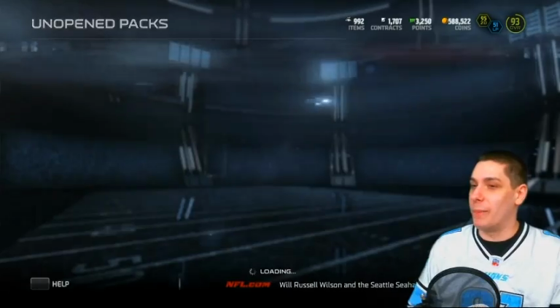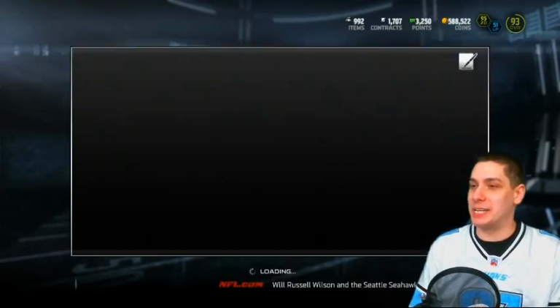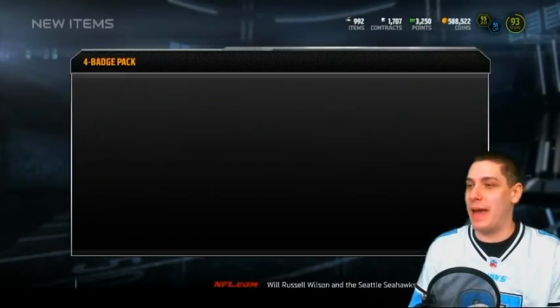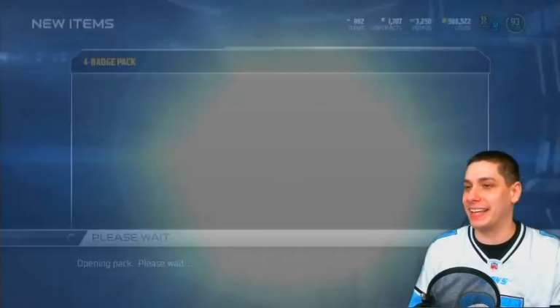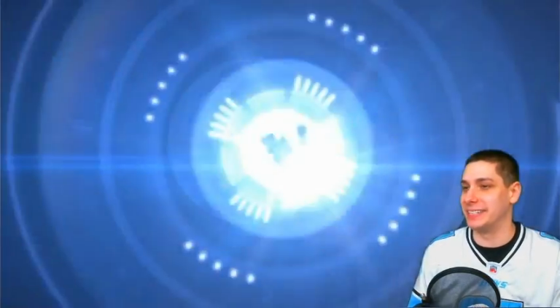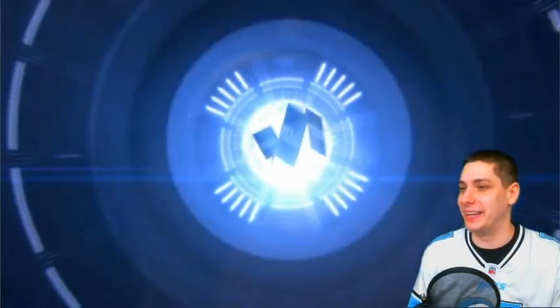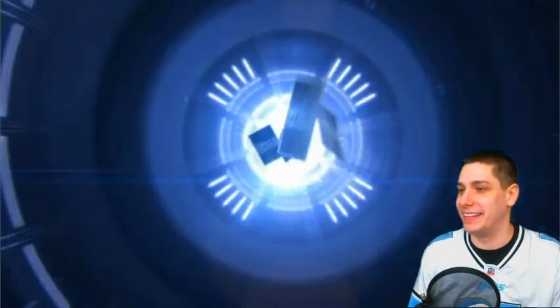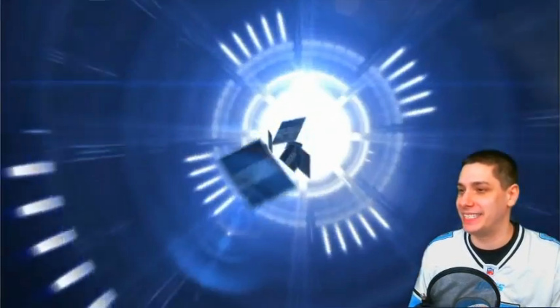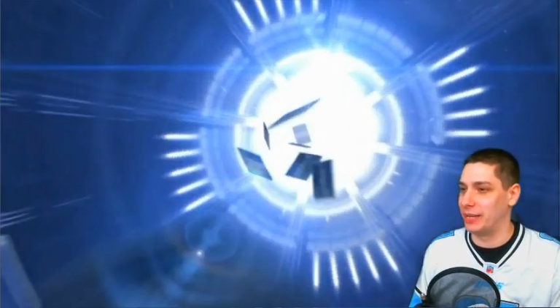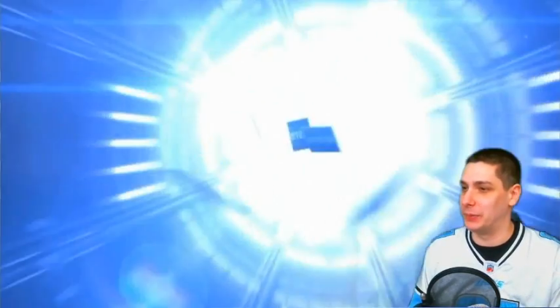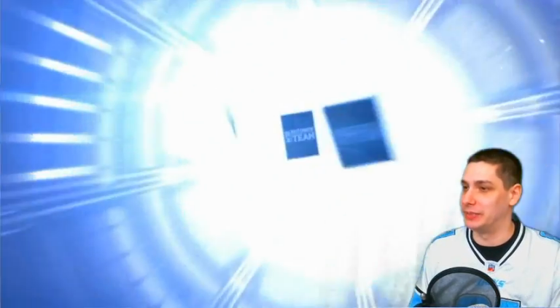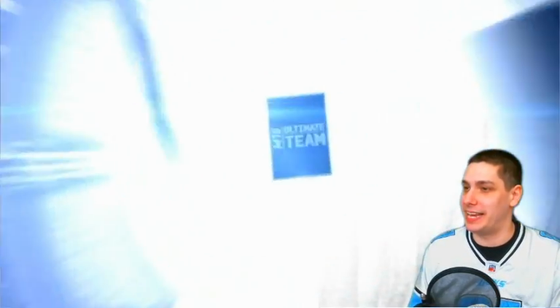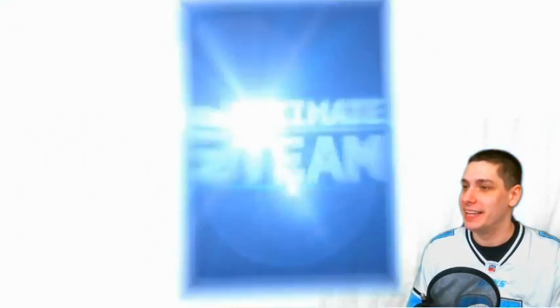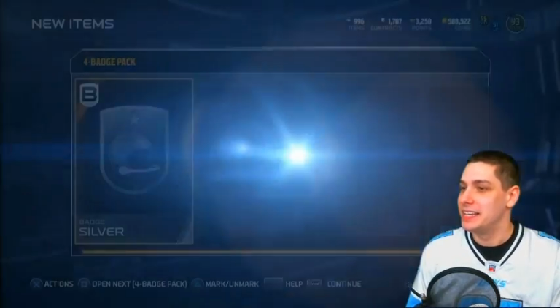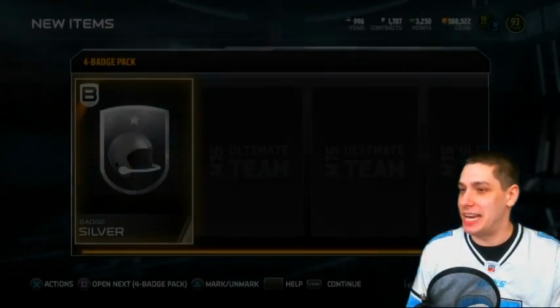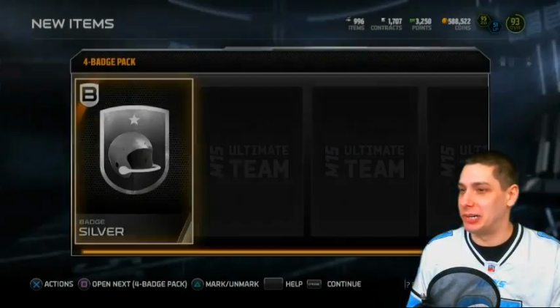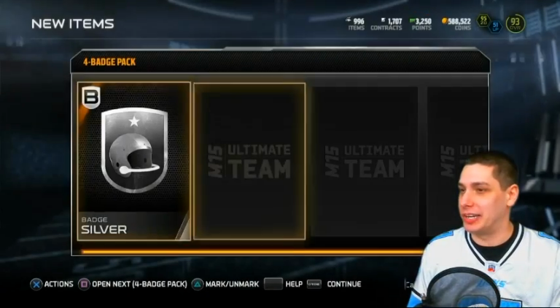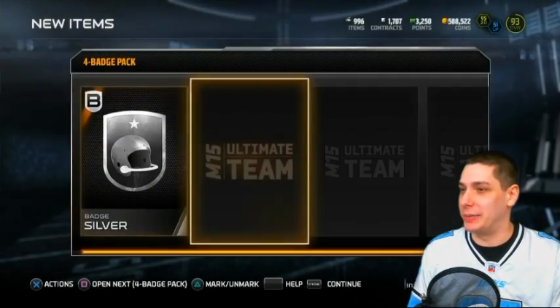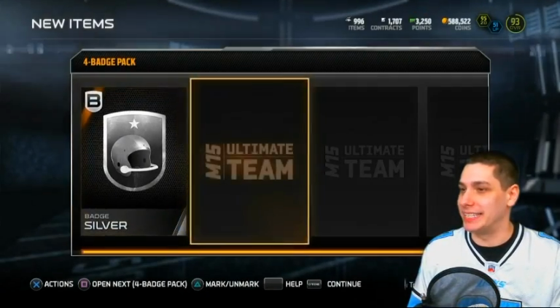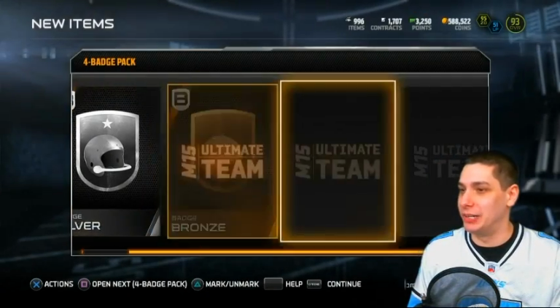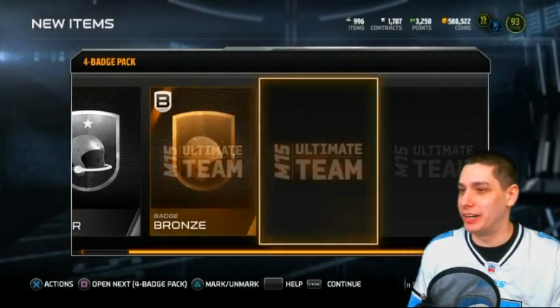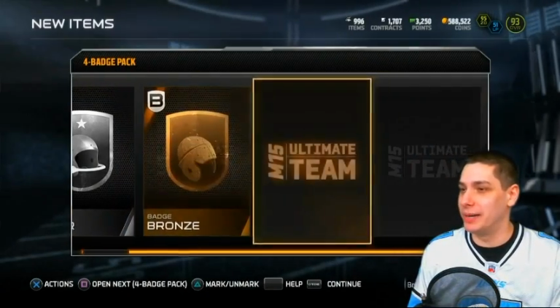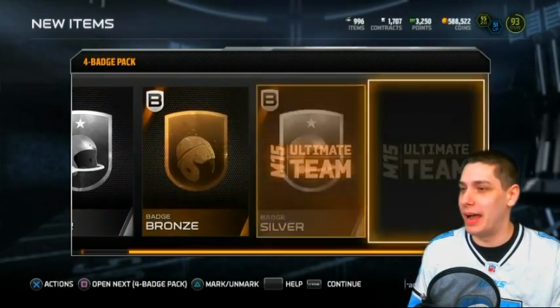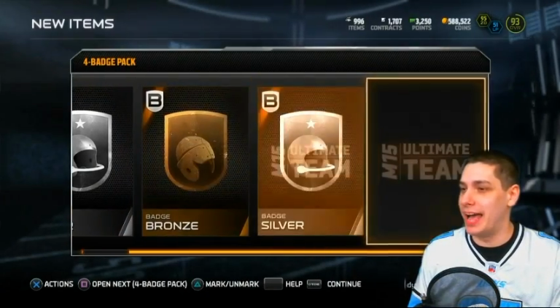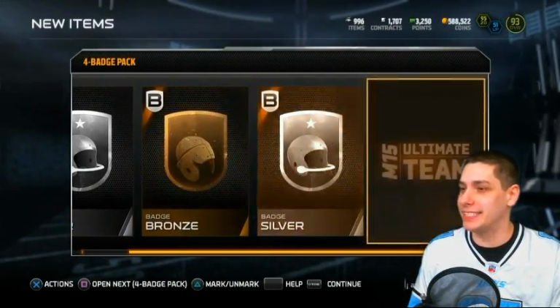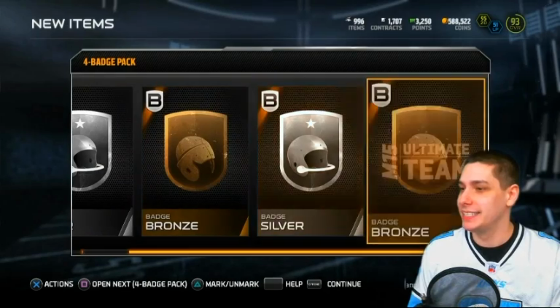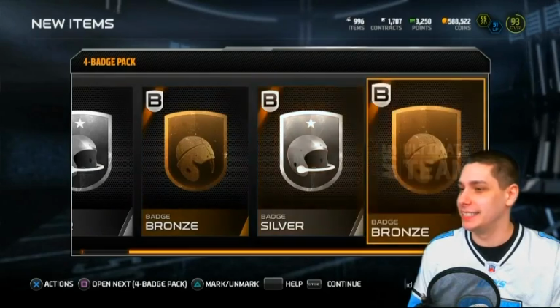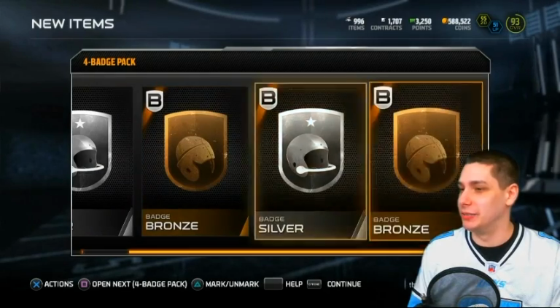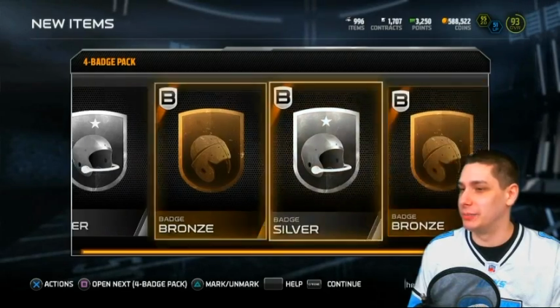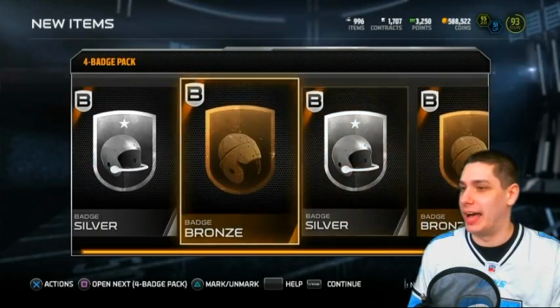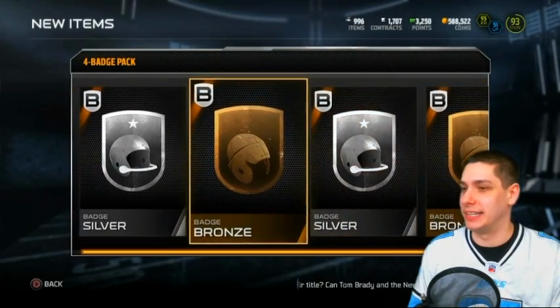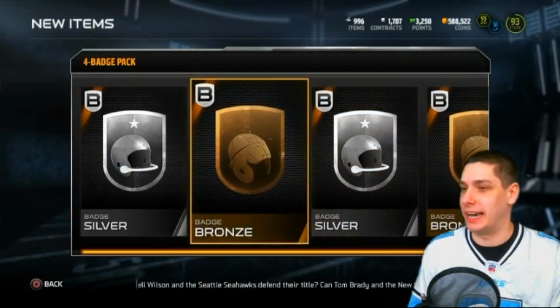Four badge pack — let's see what we get in this, see if we can pull an elite and change our luck here. We get a silver, bronze, silver, bronze.